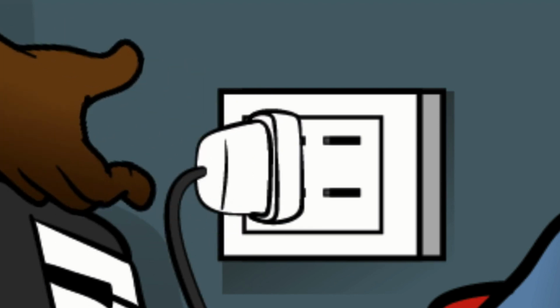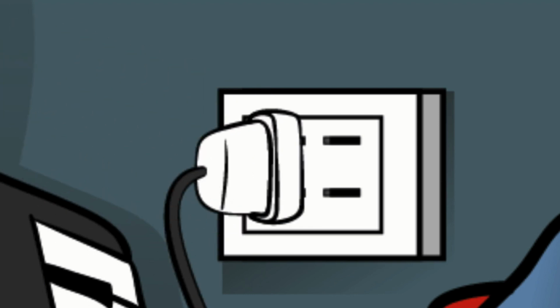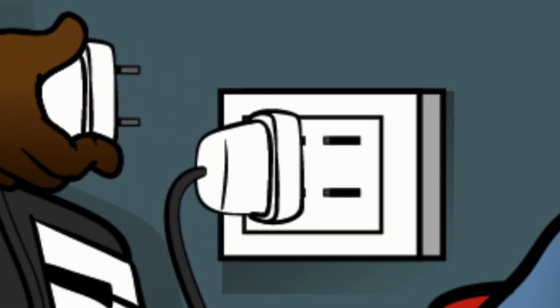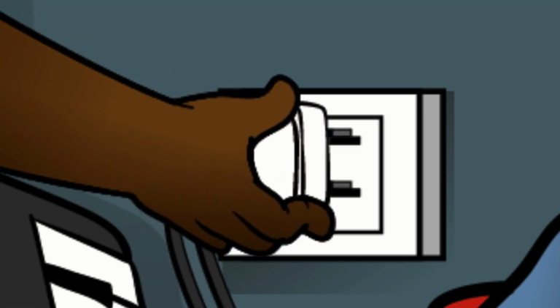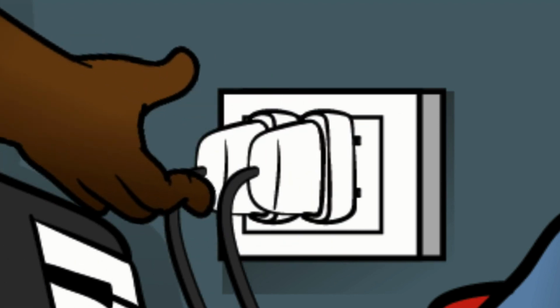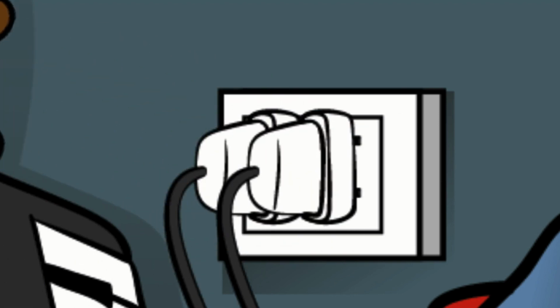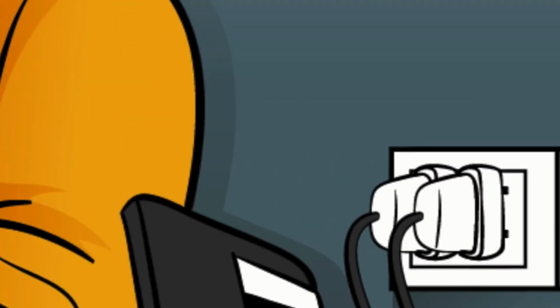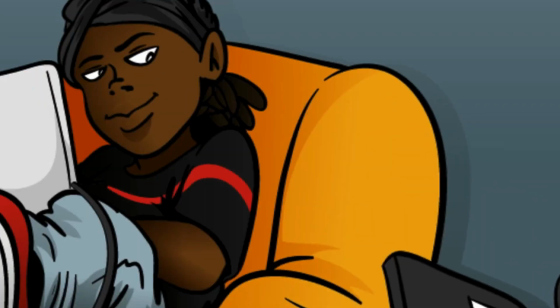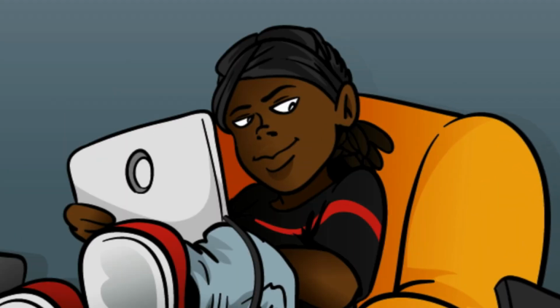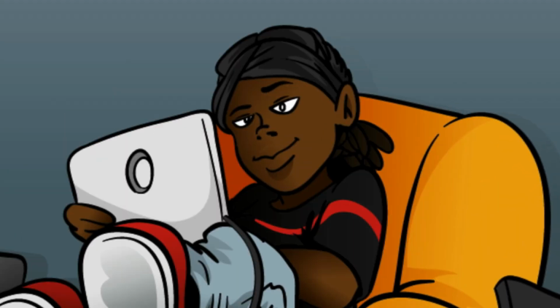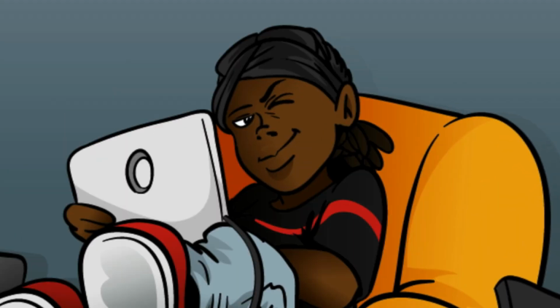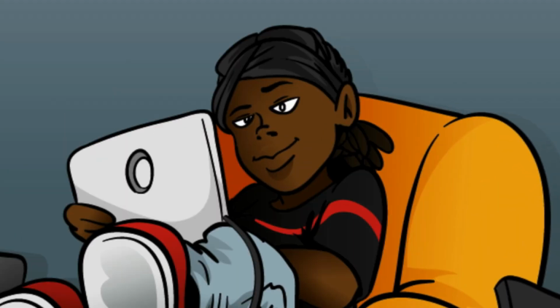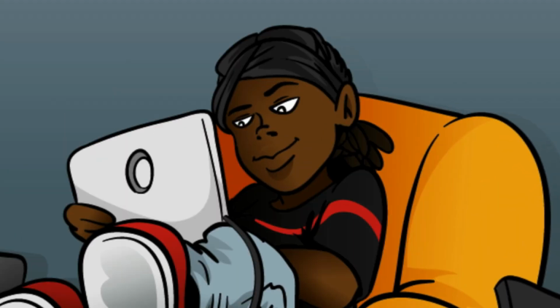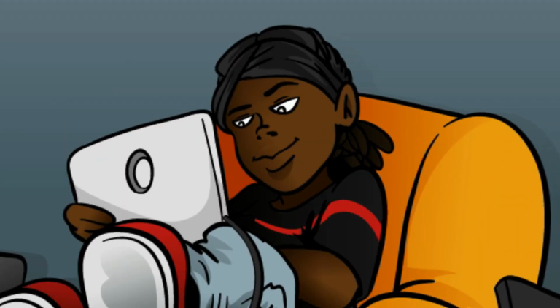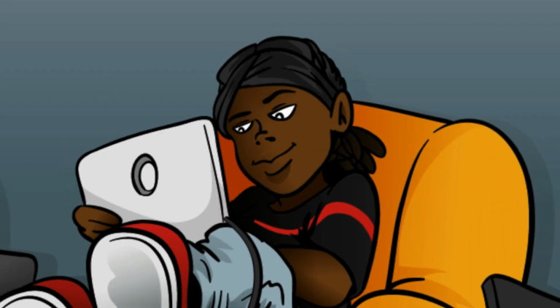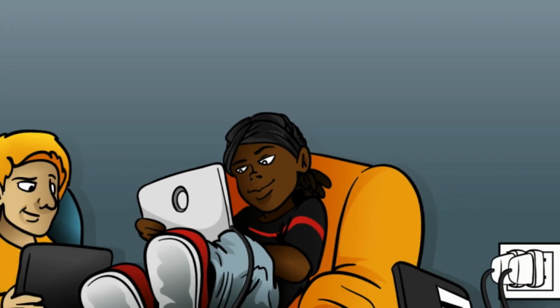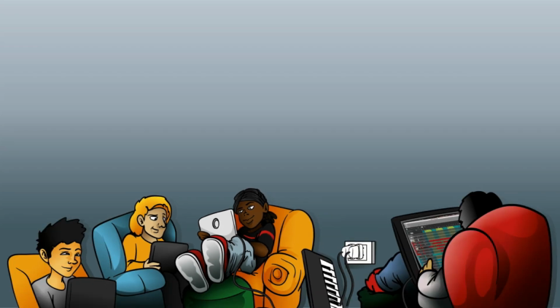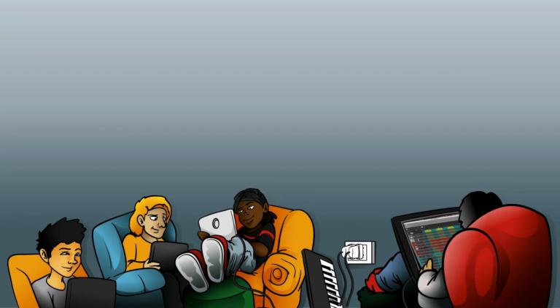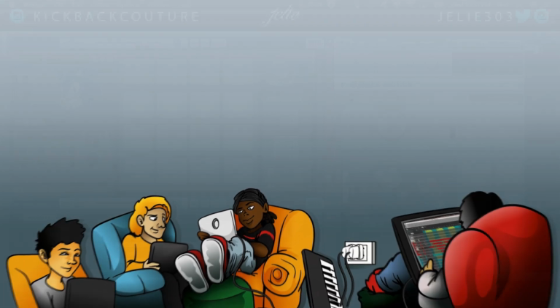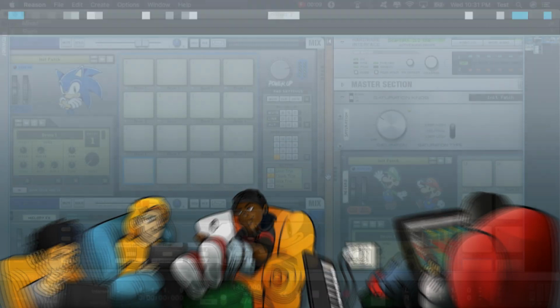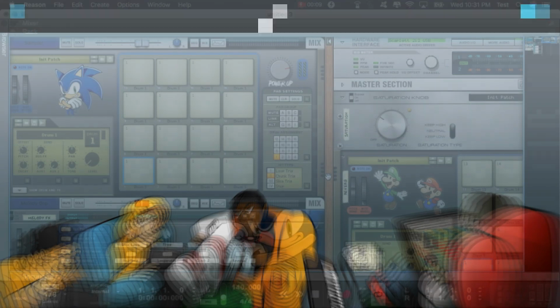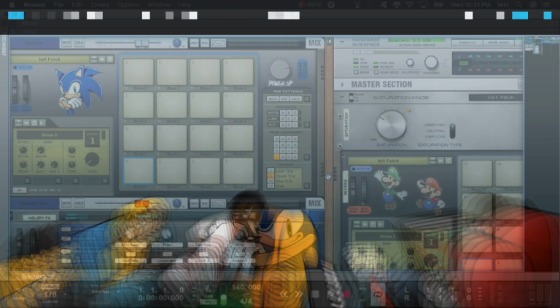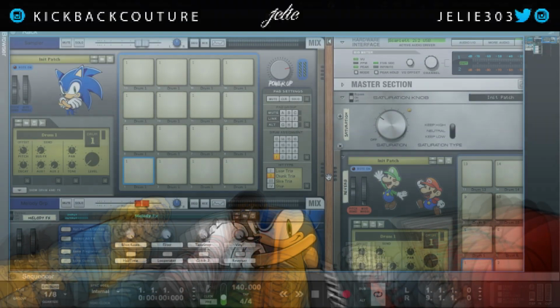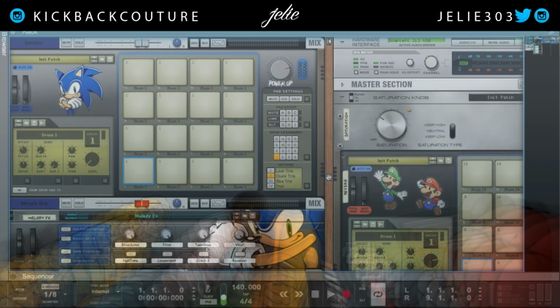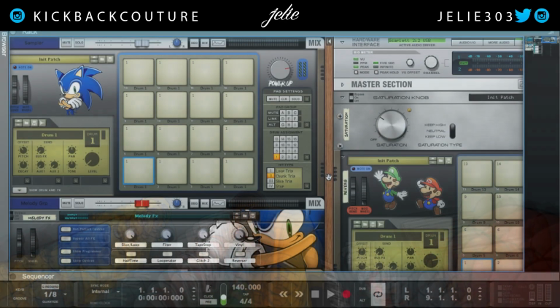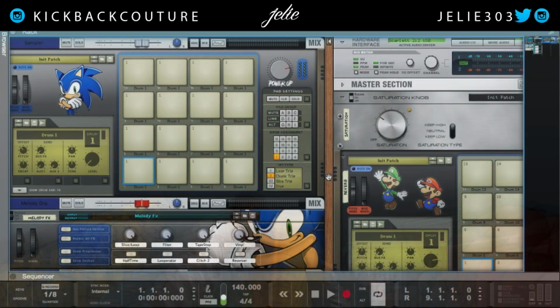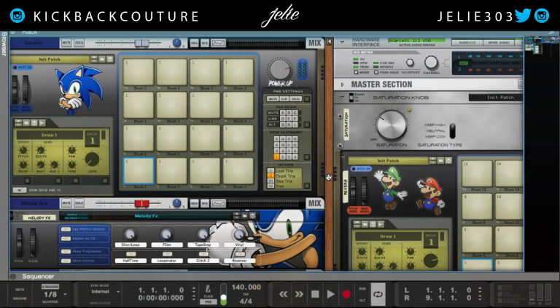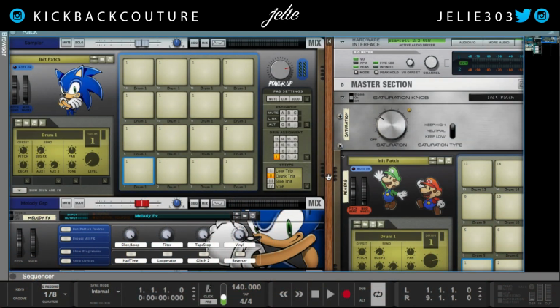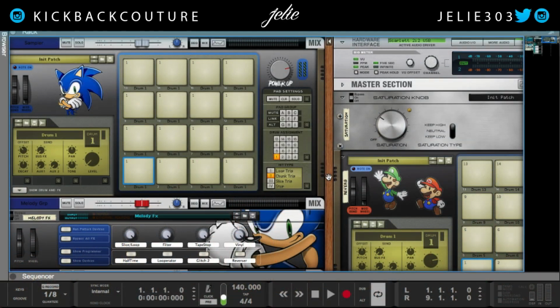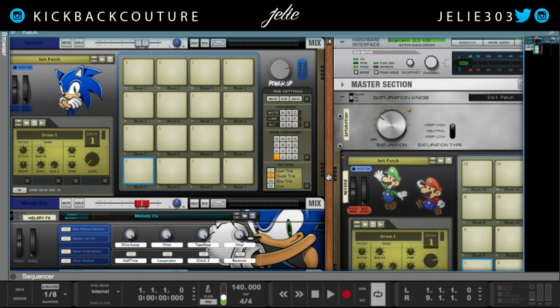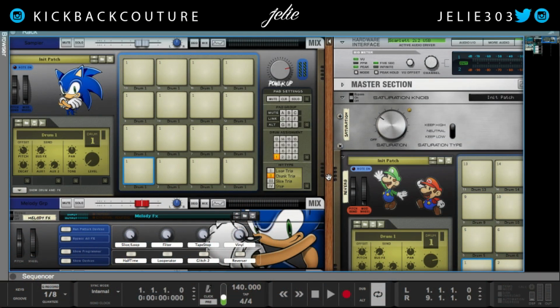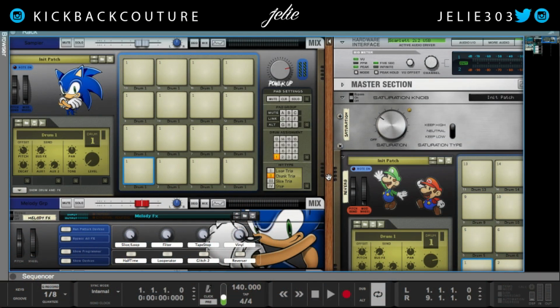What up, this is July from Kickback Couture, and today I'm going to show you two simple ways to tune your kicks and 808s in Reason.